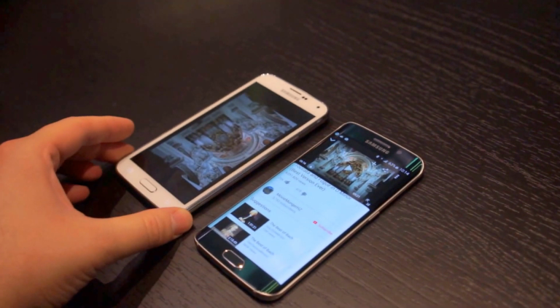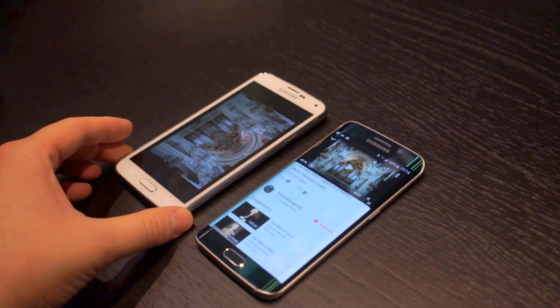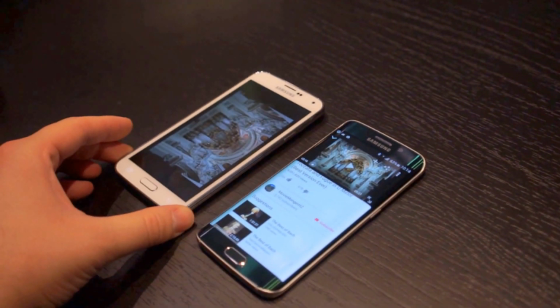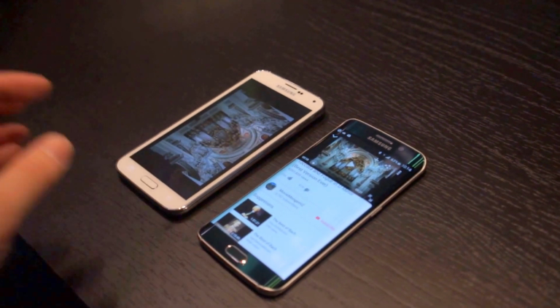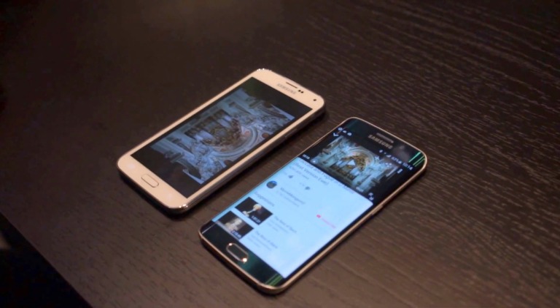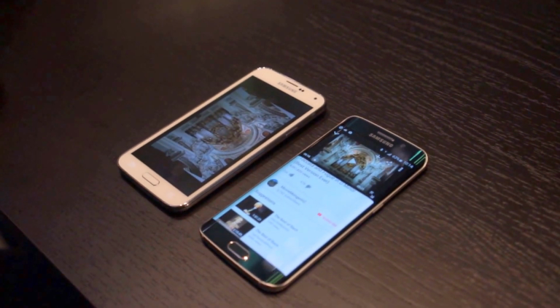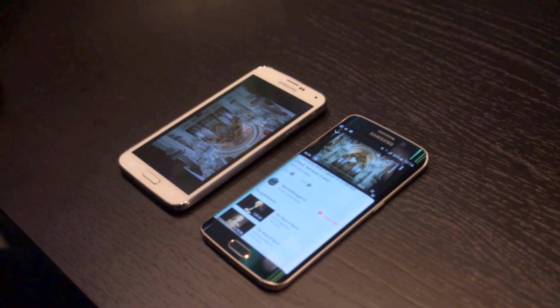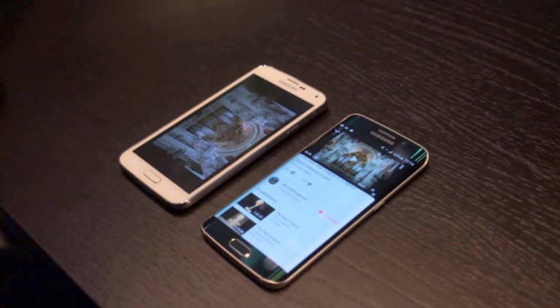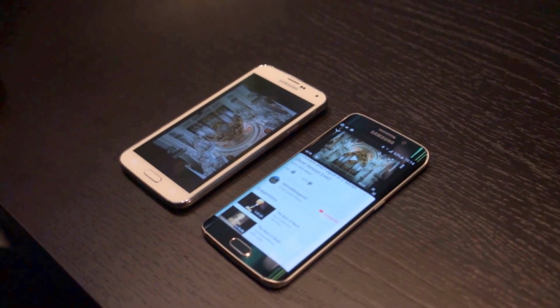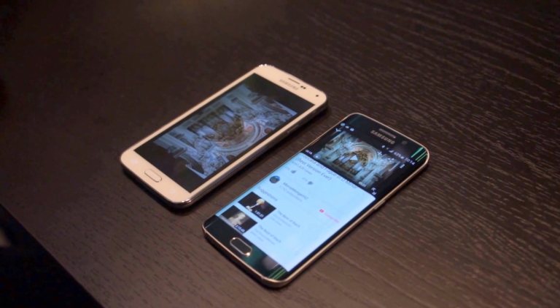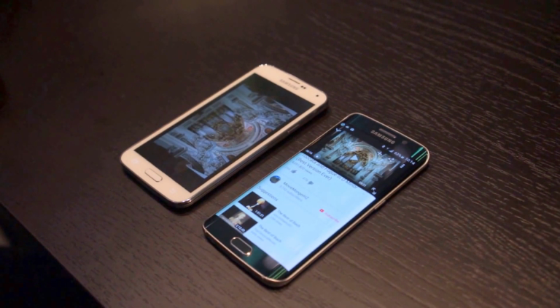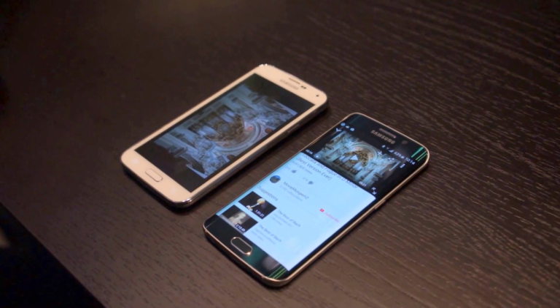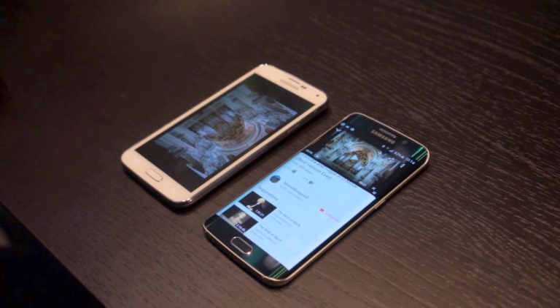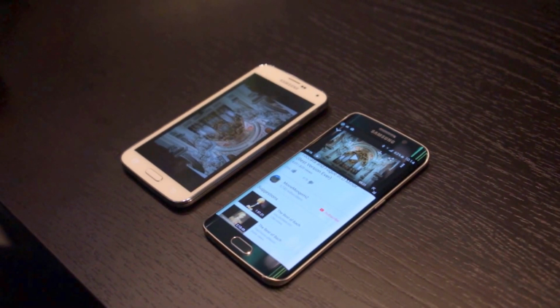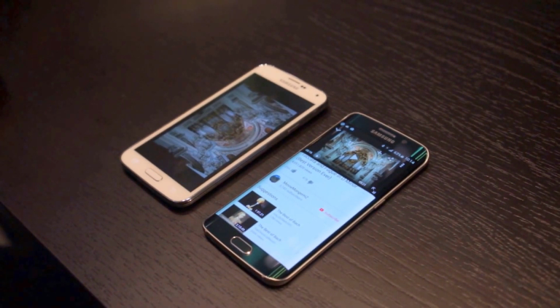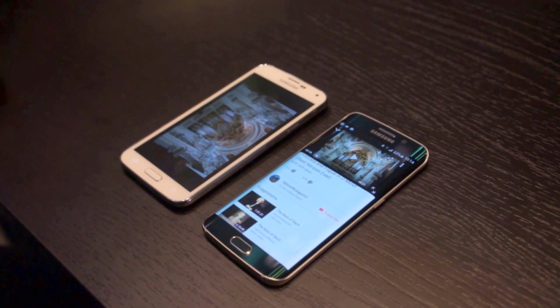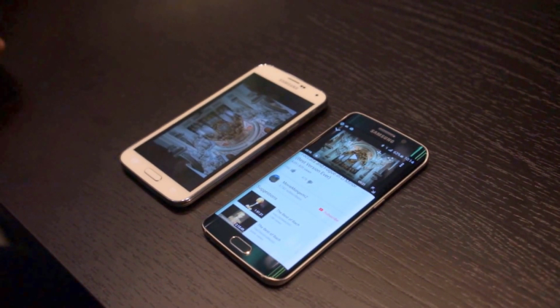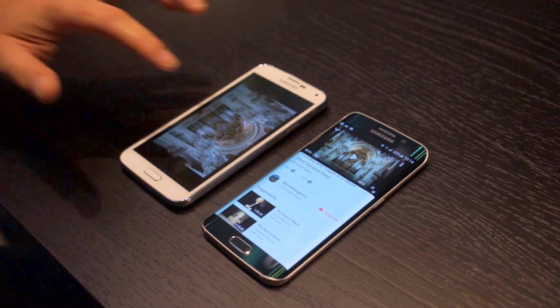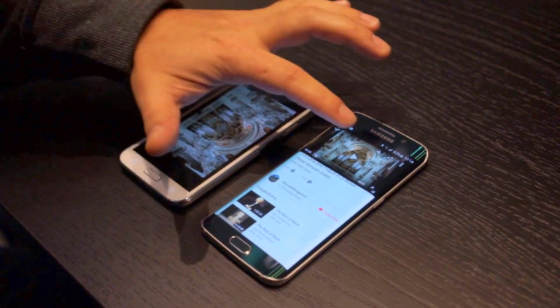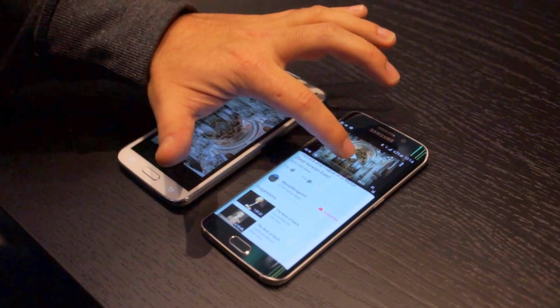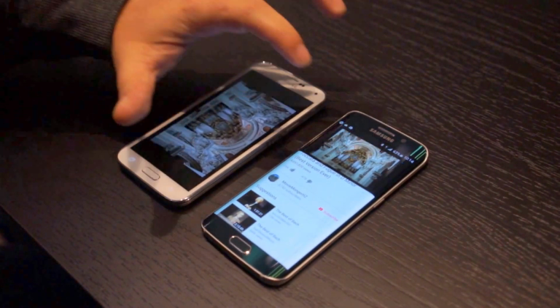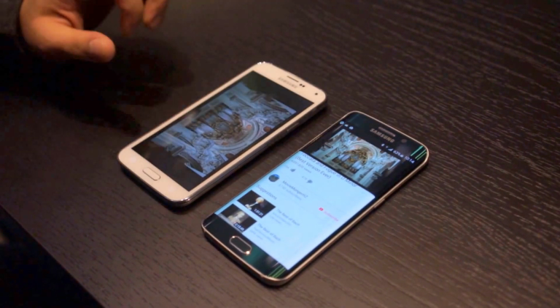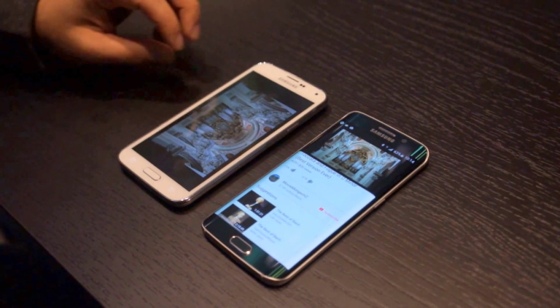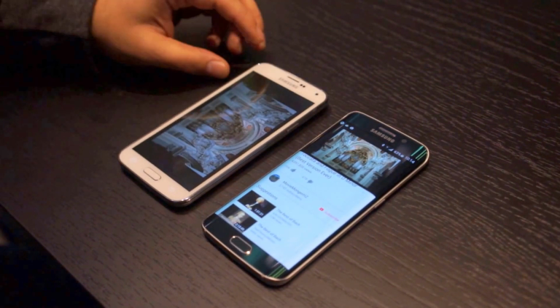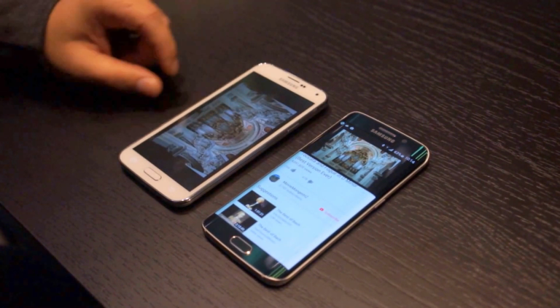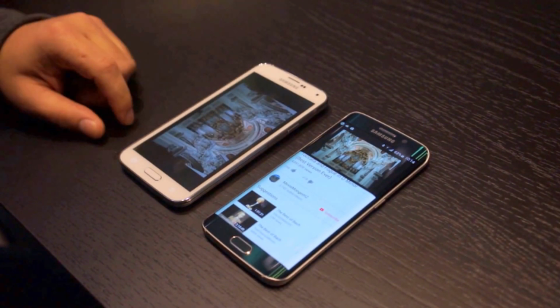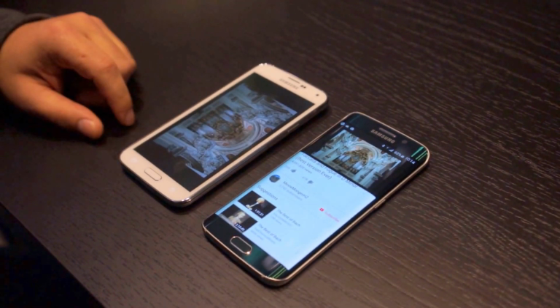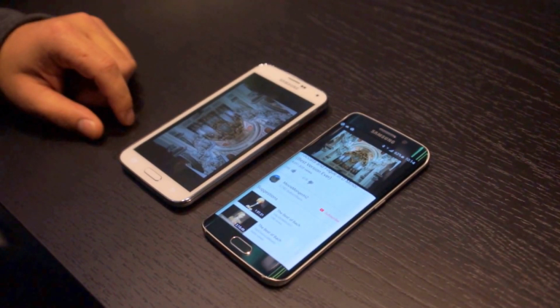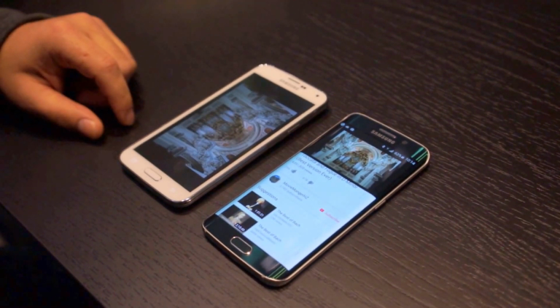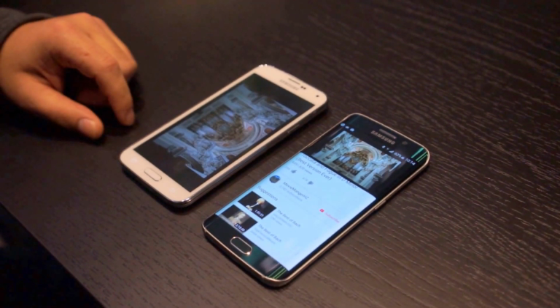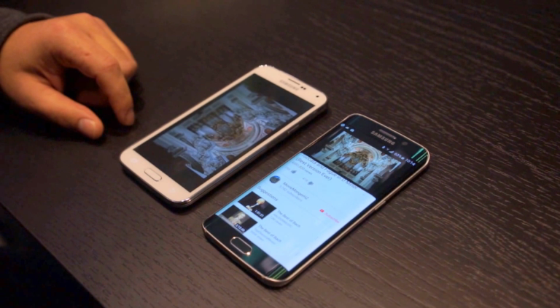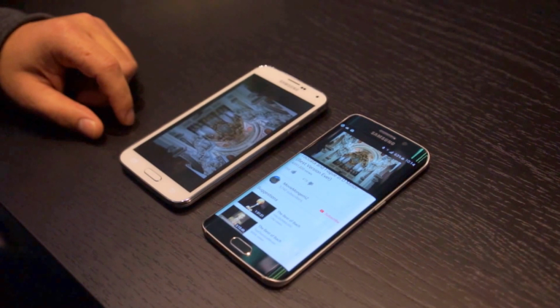That's just a quick audio comparison between the Galaxy S5 and the Galaxy S6. With FanDroid.com, I'm Chris Chavez. Thanks for watching. We'll see you next time.